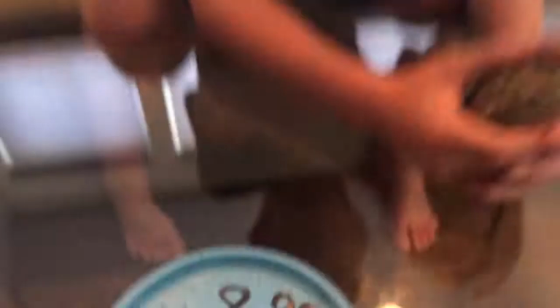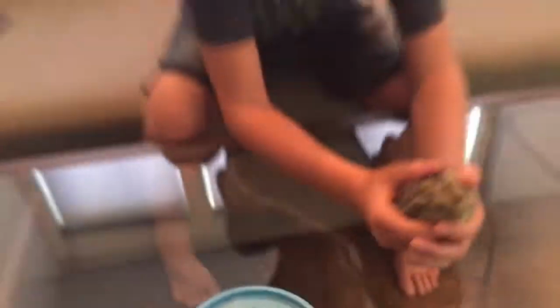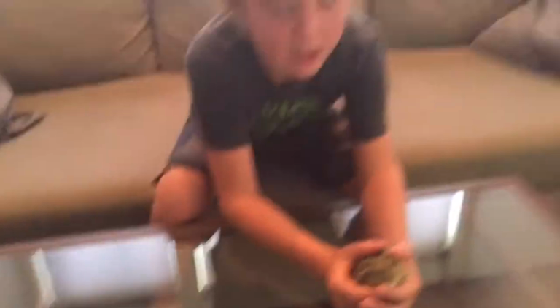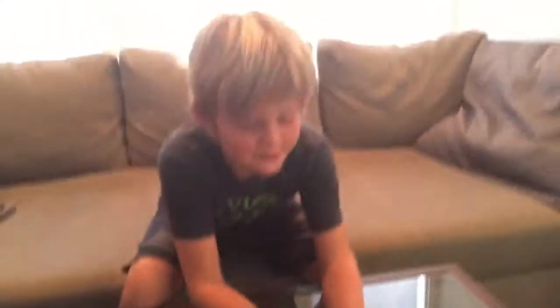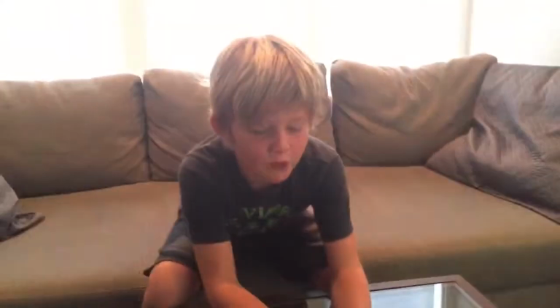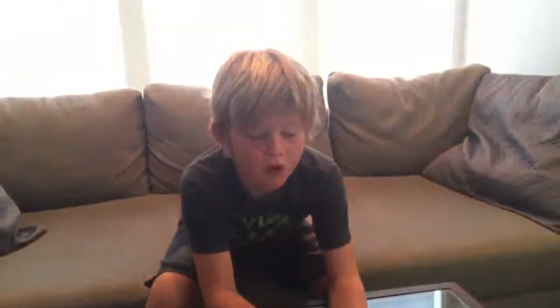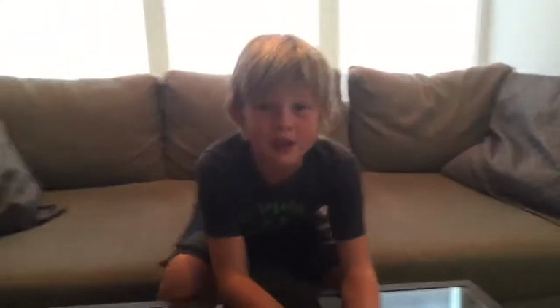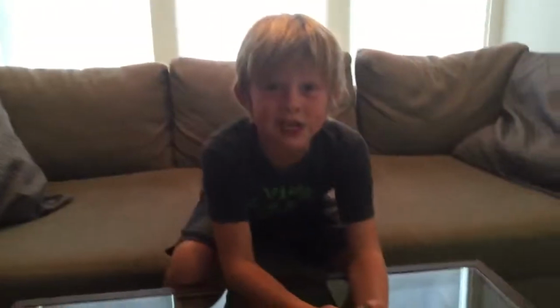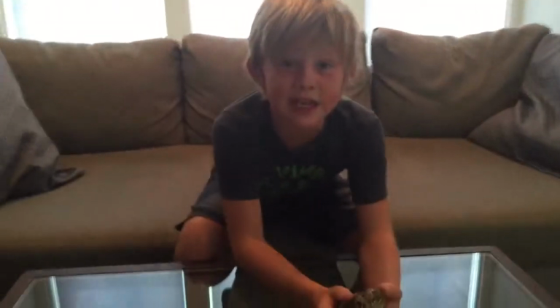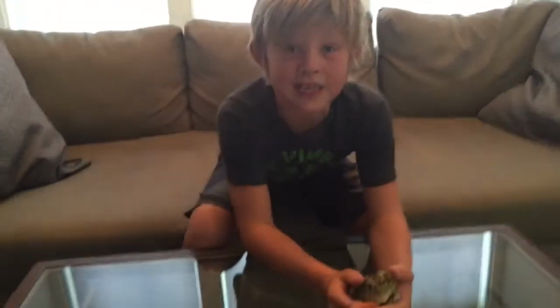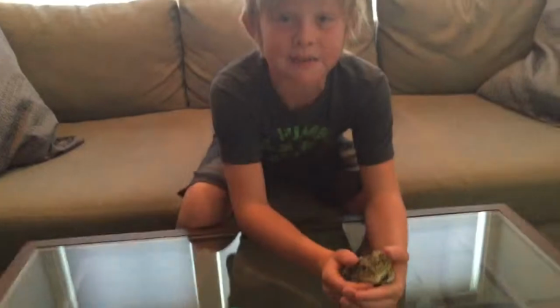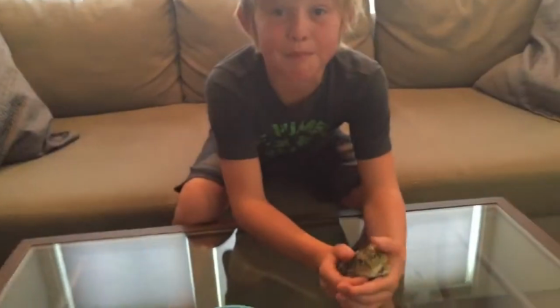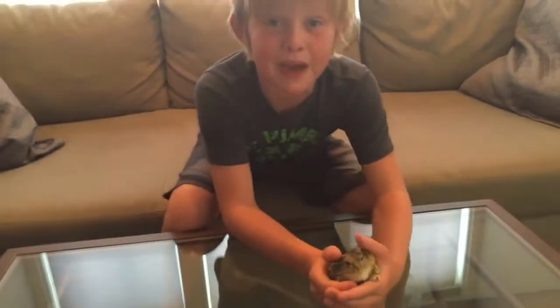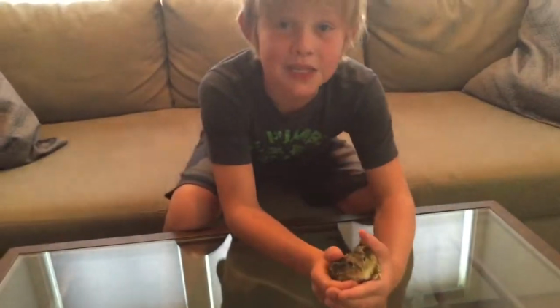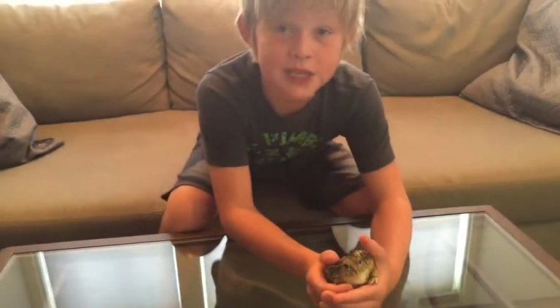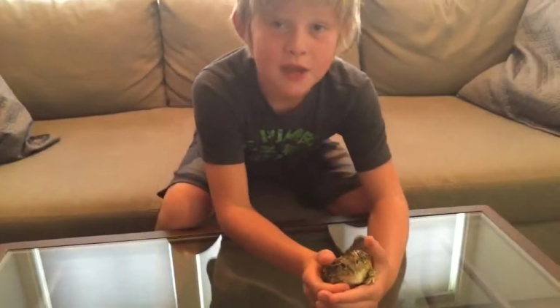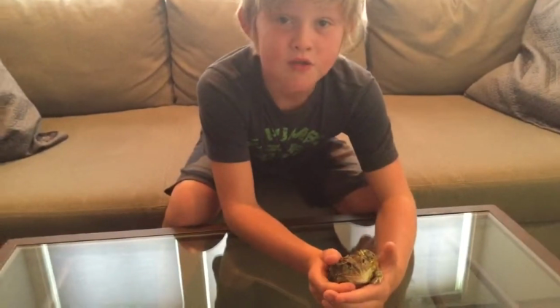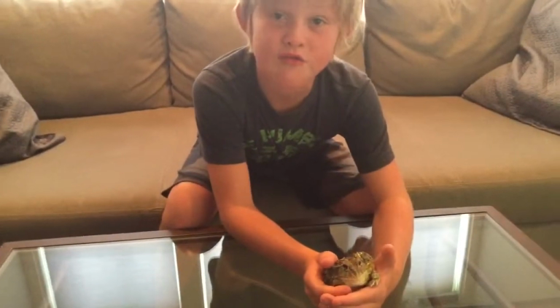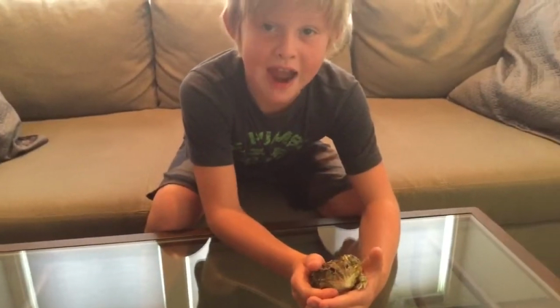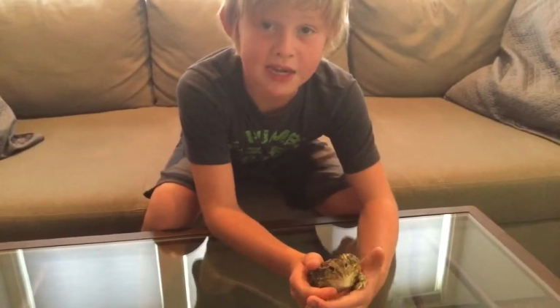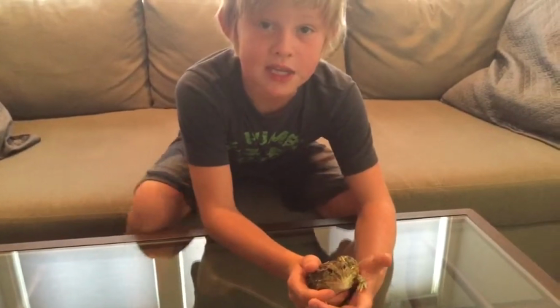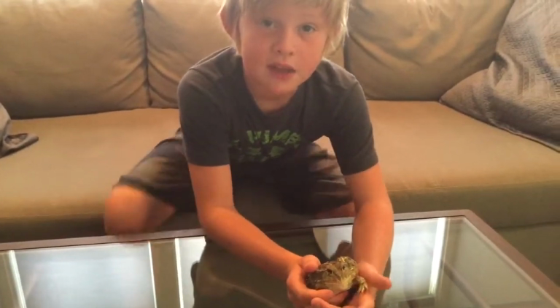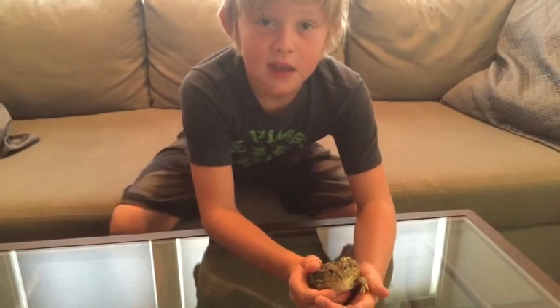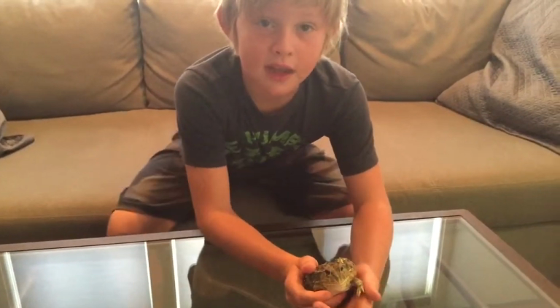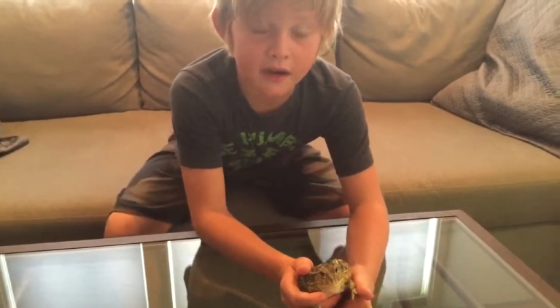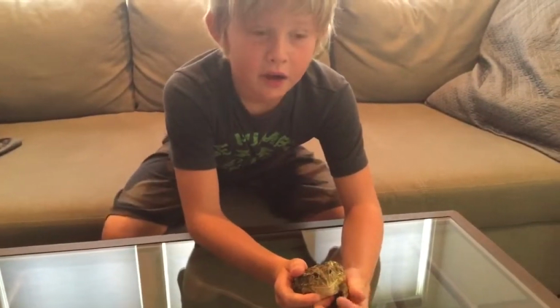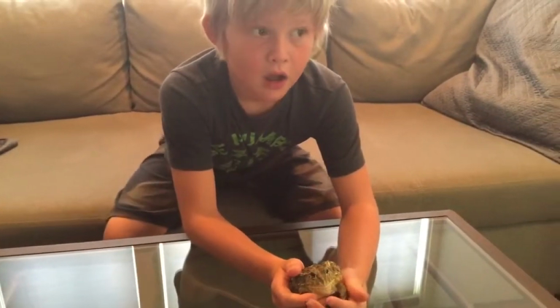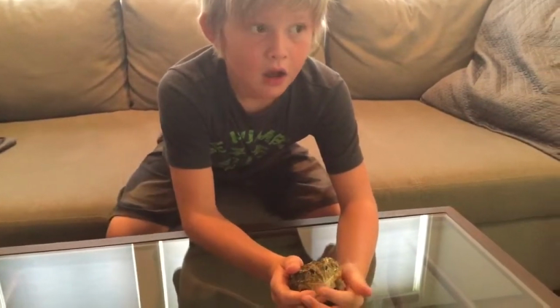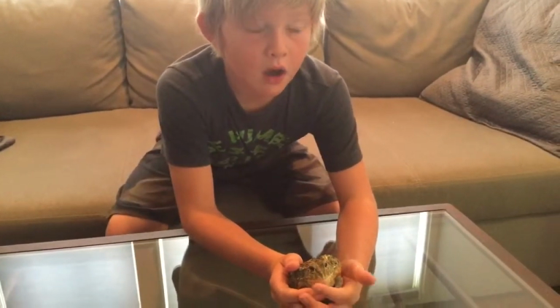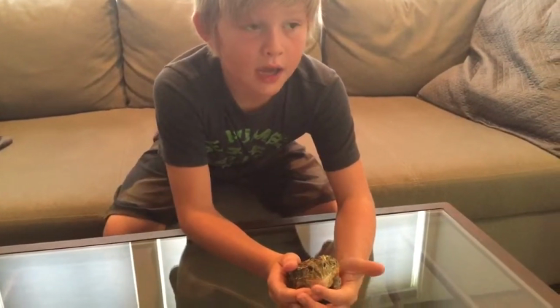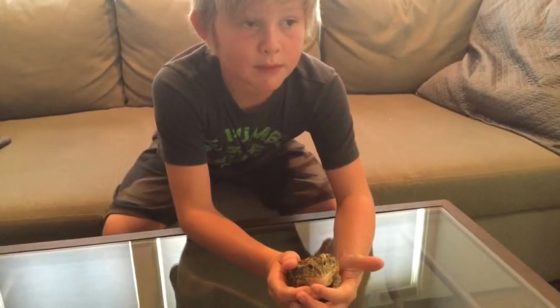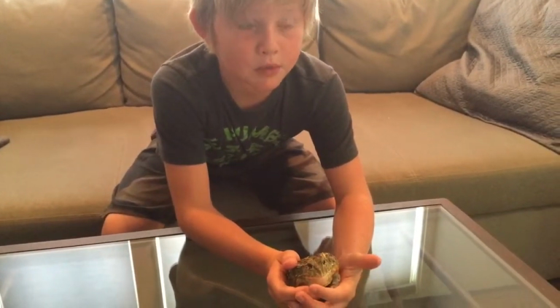When he's full grown, he's going to eat mice, rats, and hamsters.